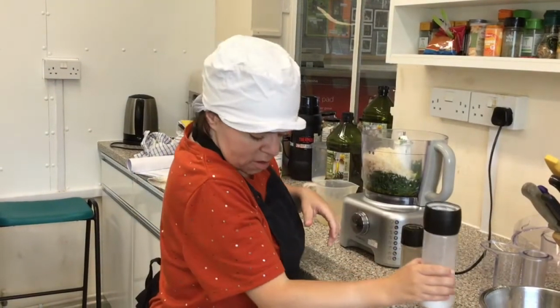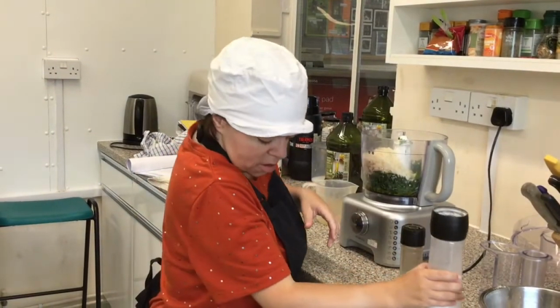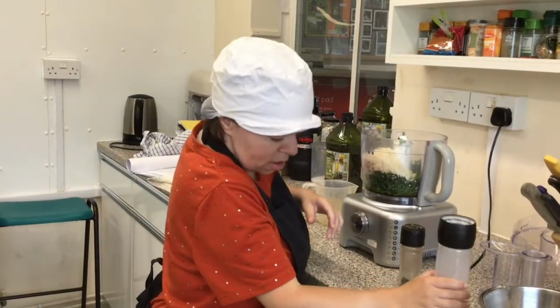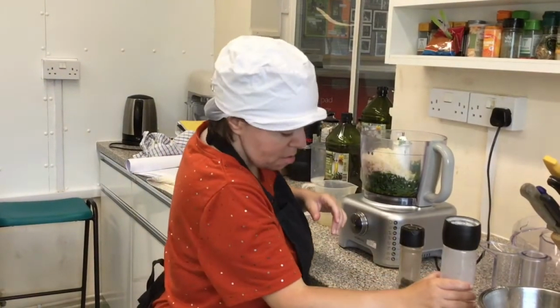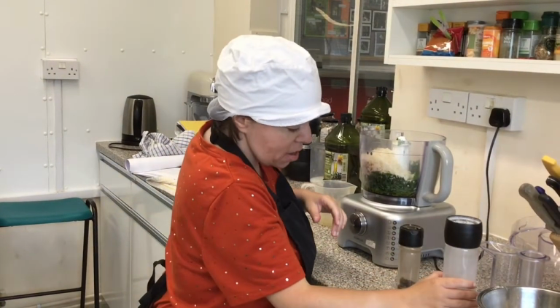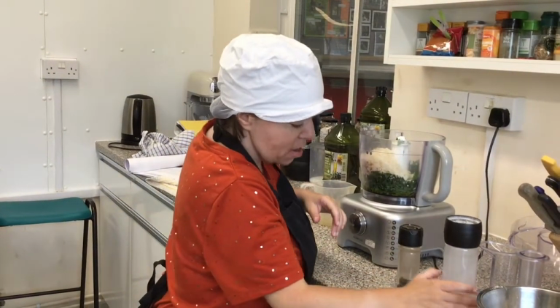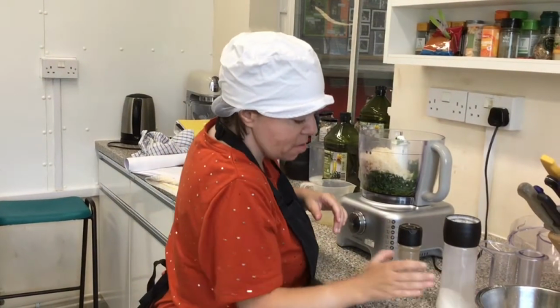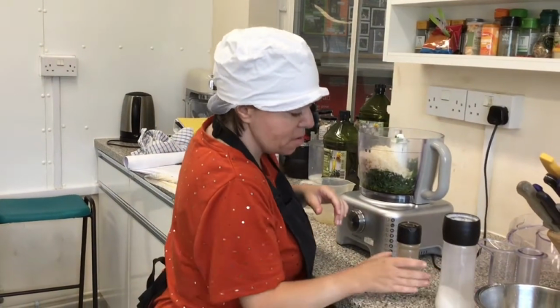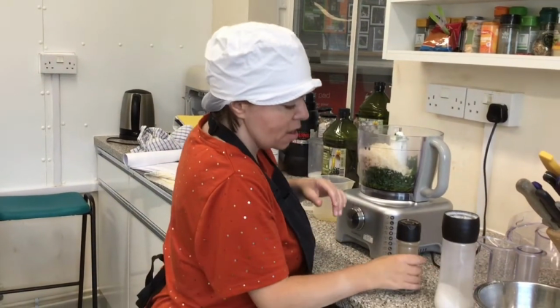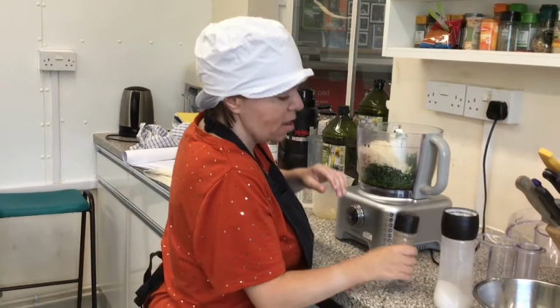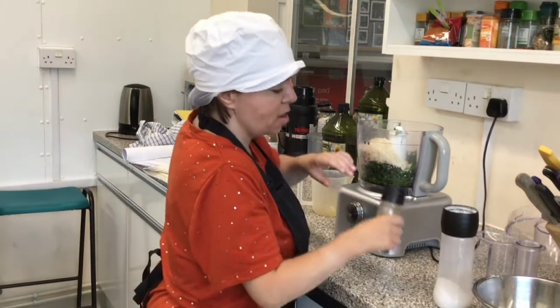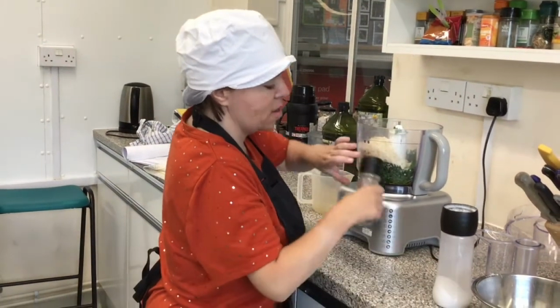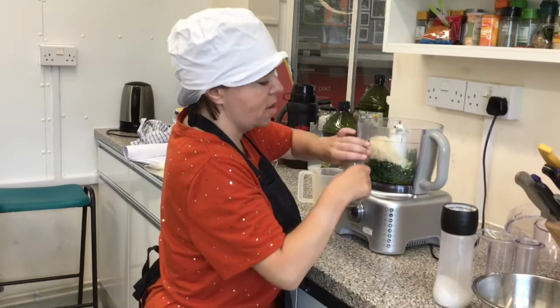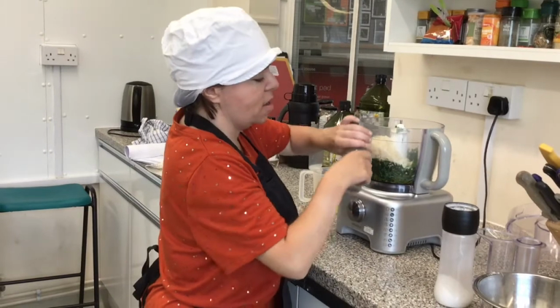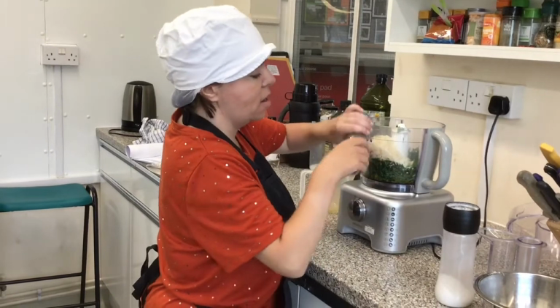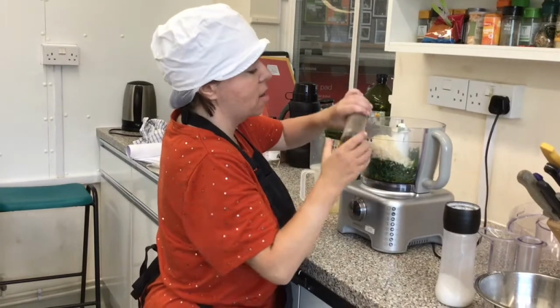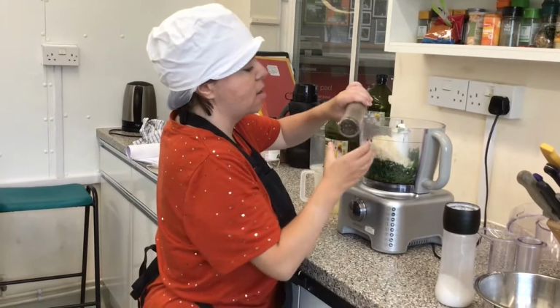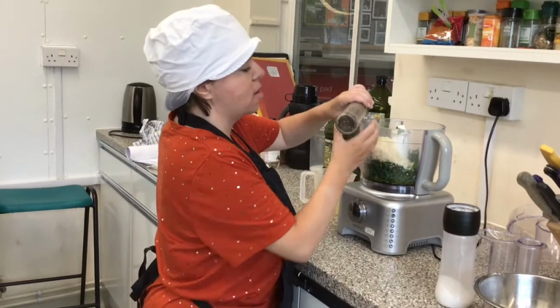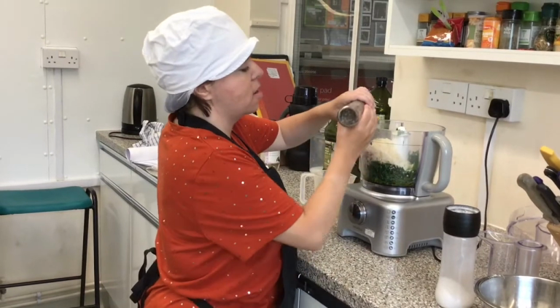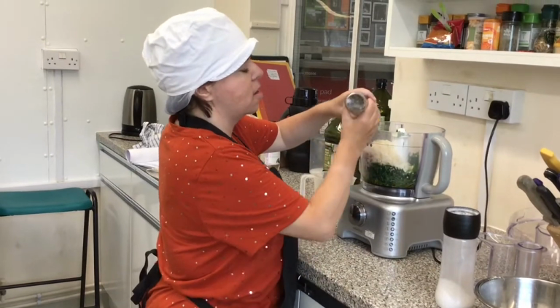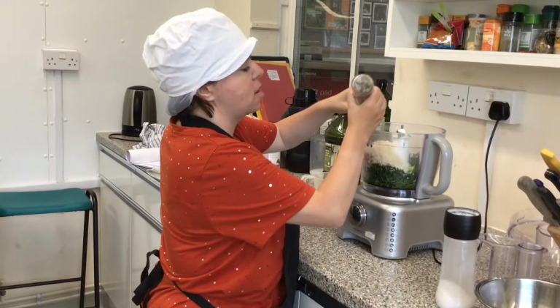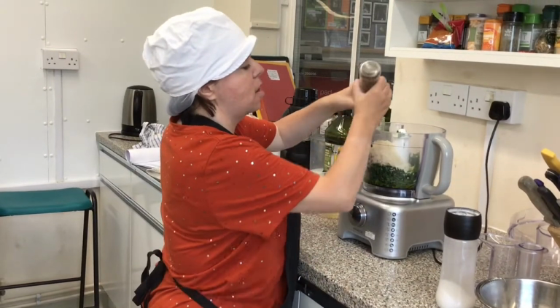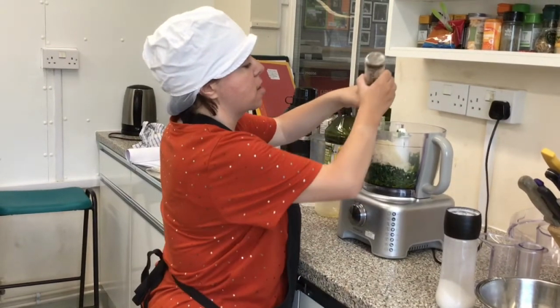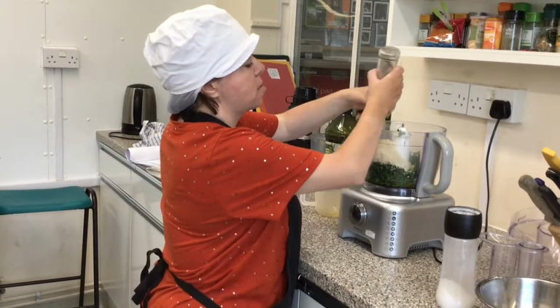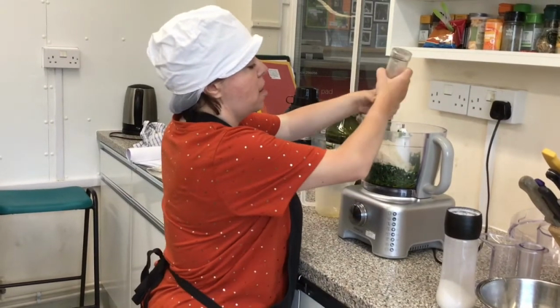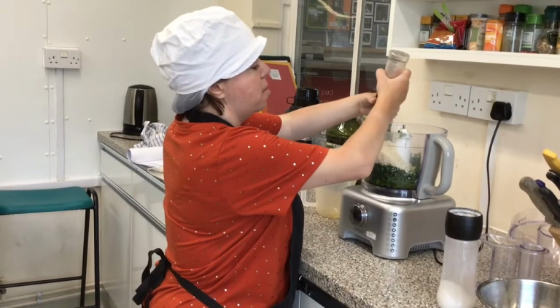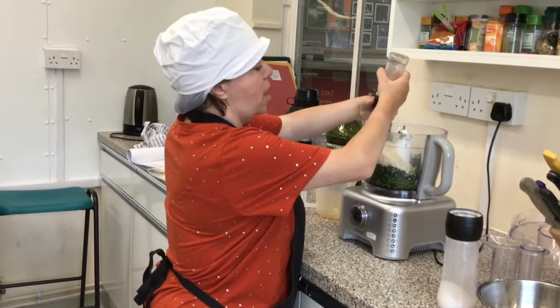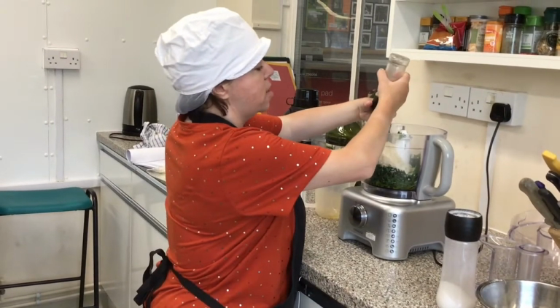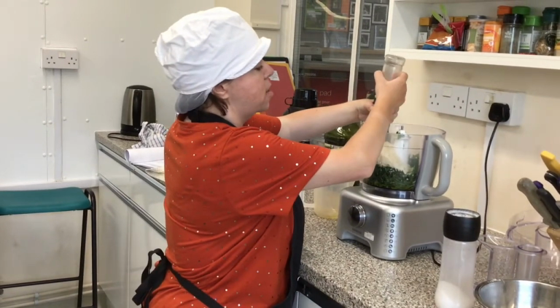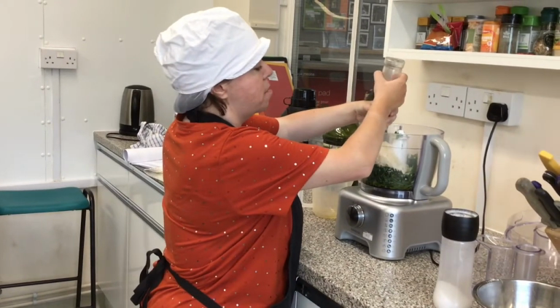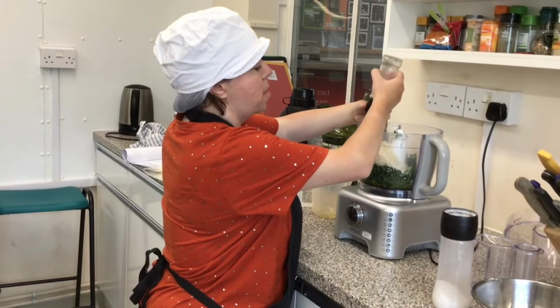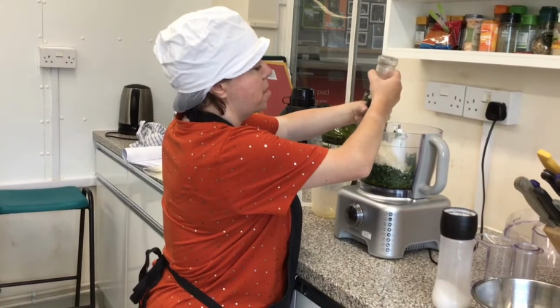I'm now going to blend it. And now I can add pepper.